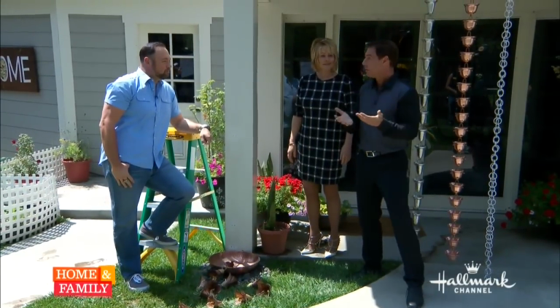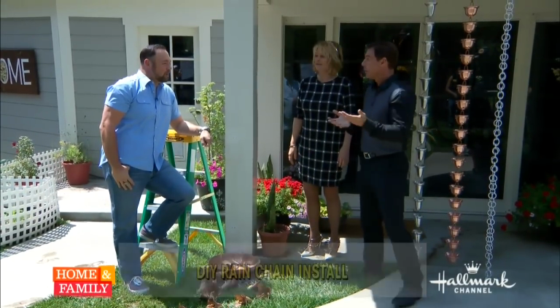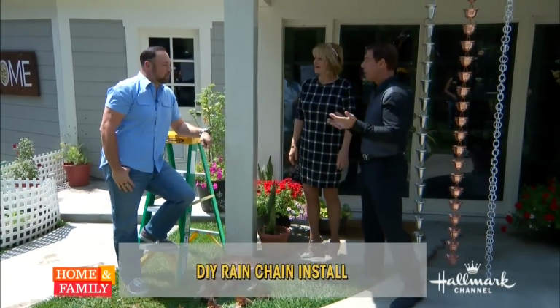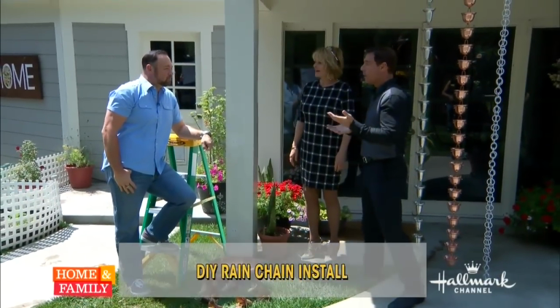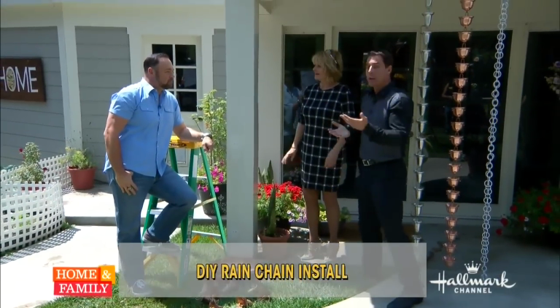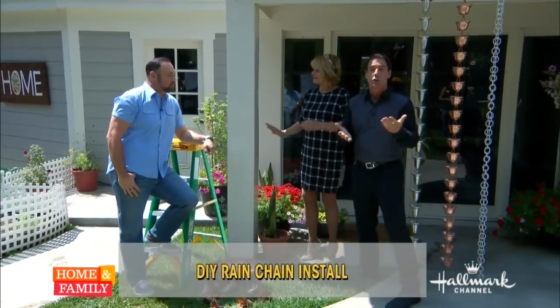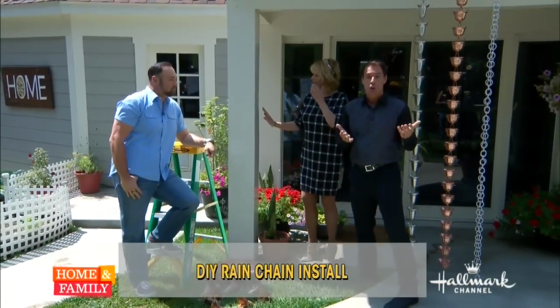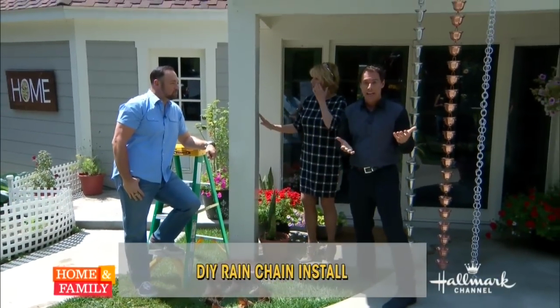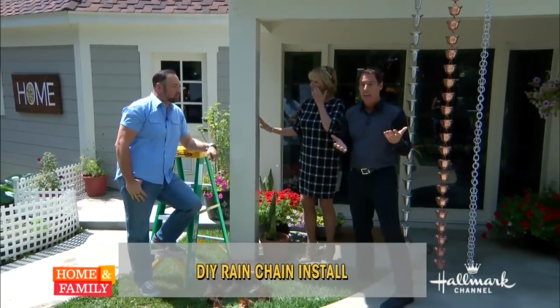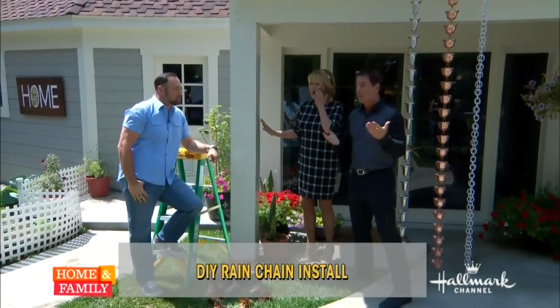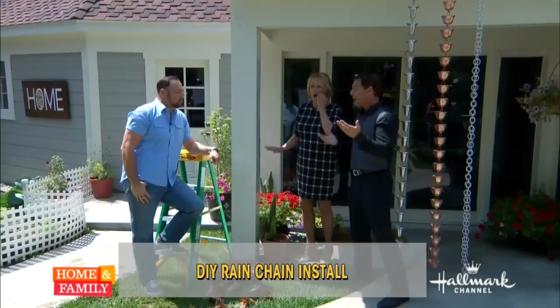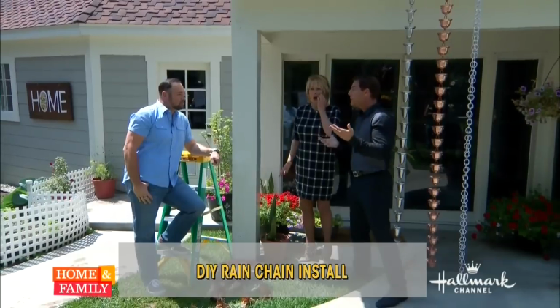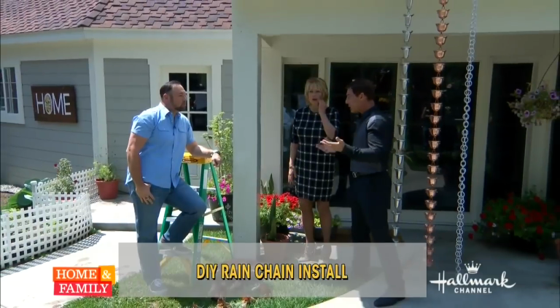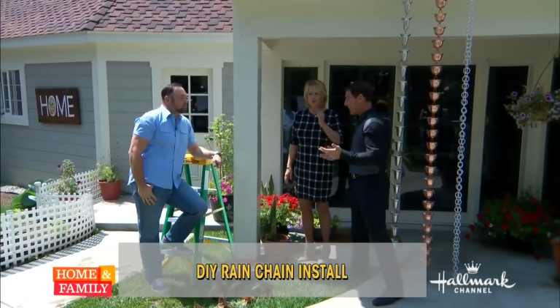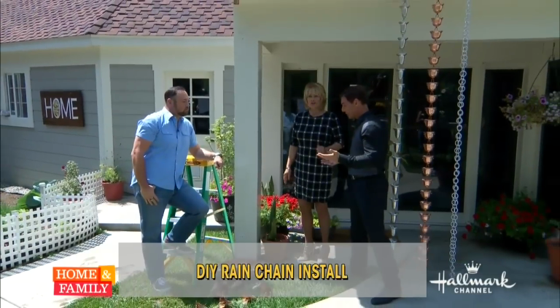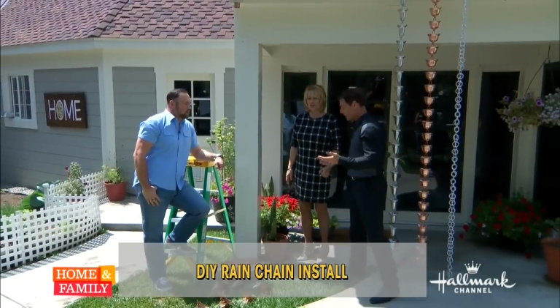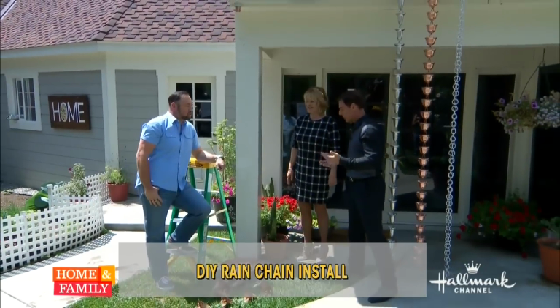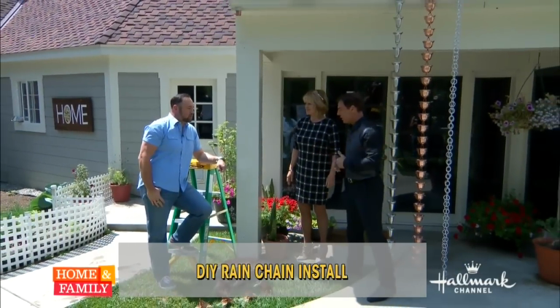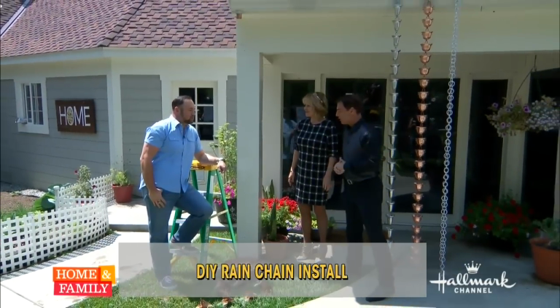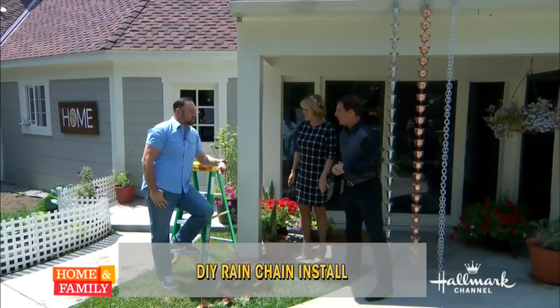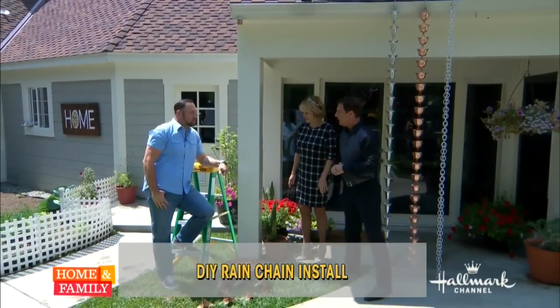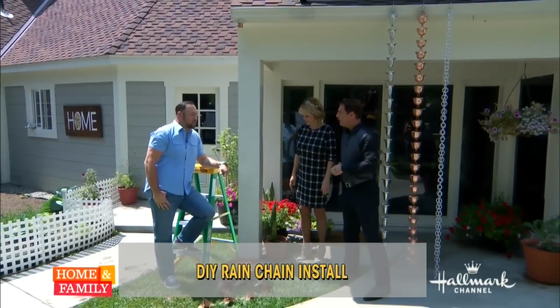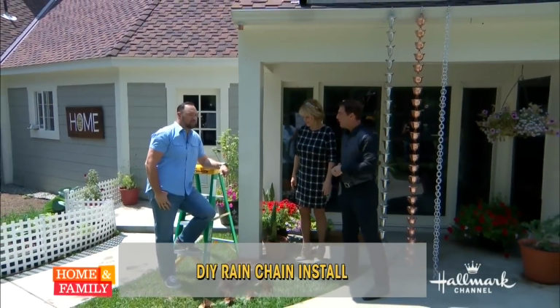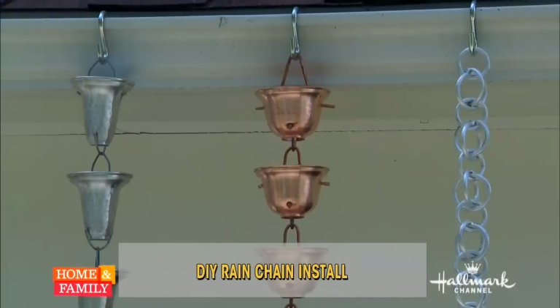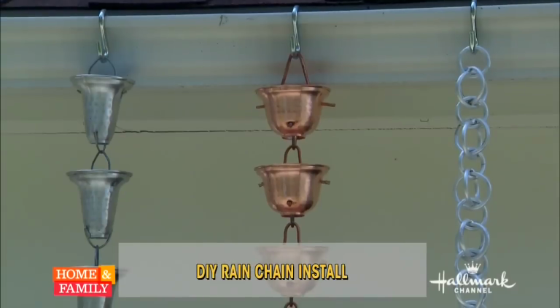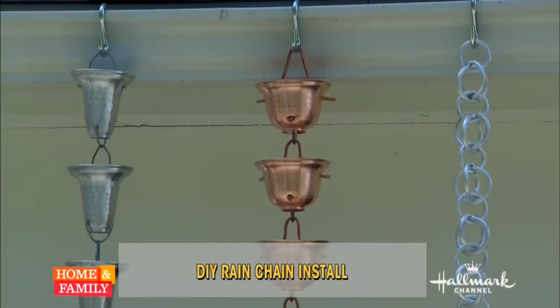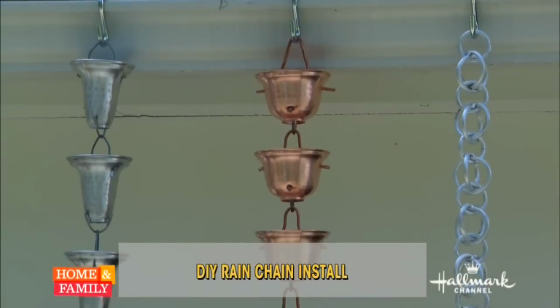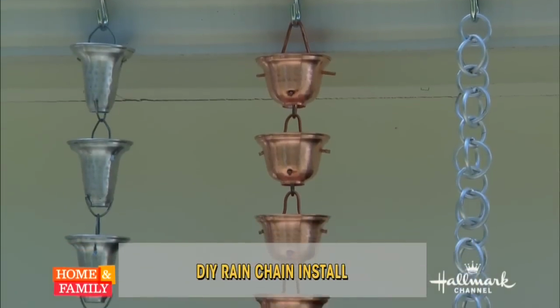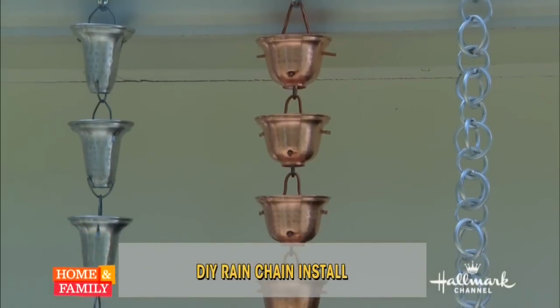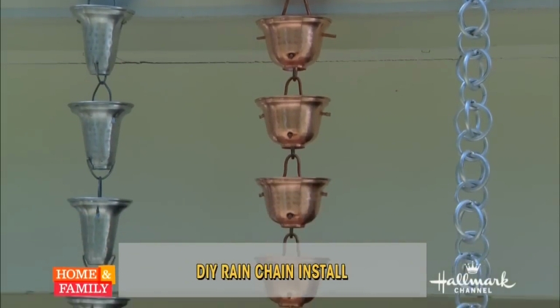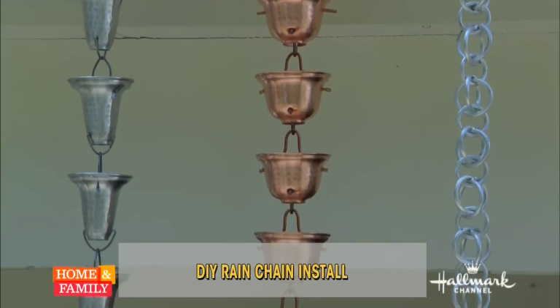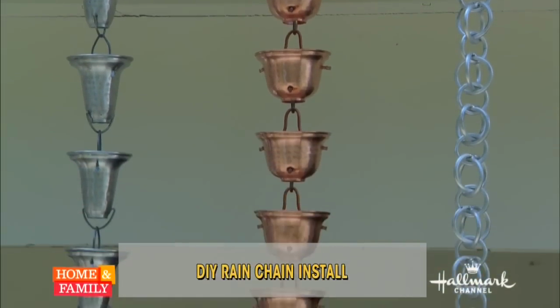They're called rain chains. Love them. You can see everything at rainchains.com.